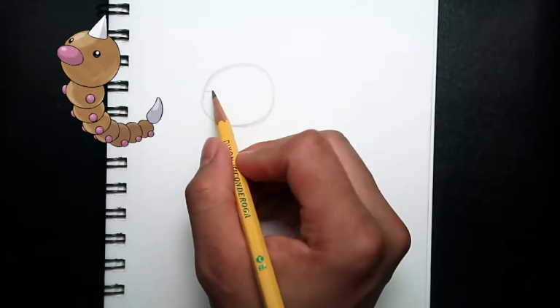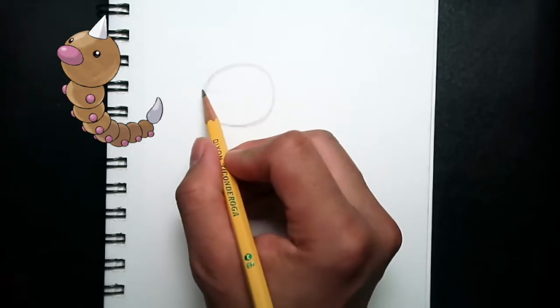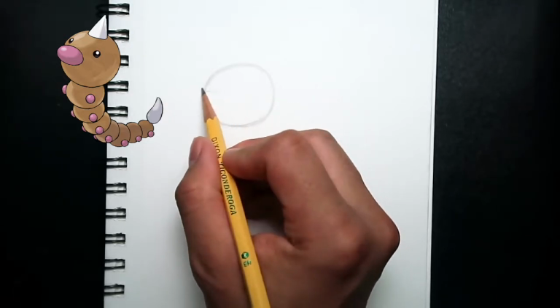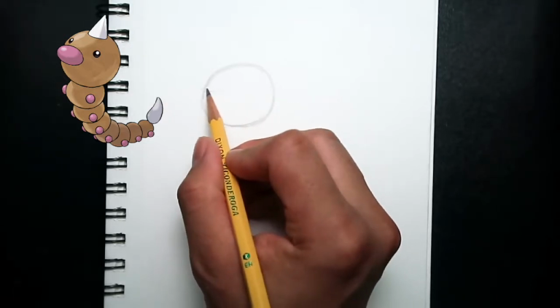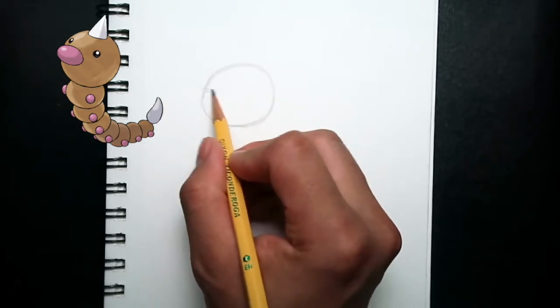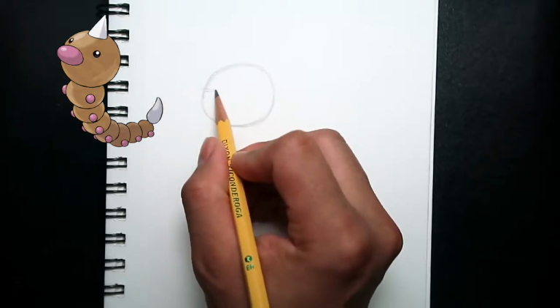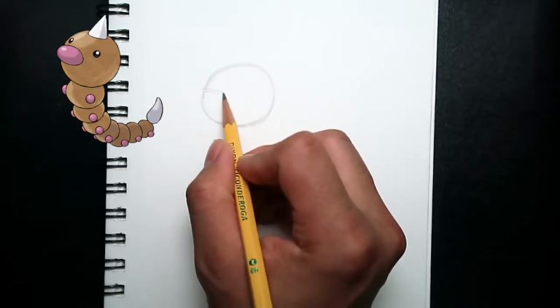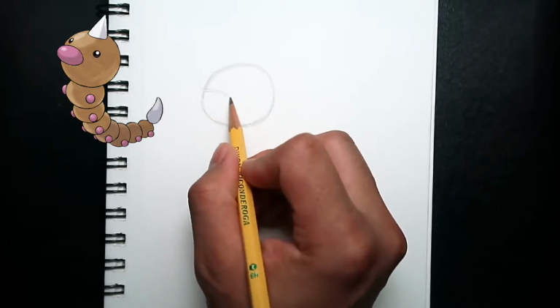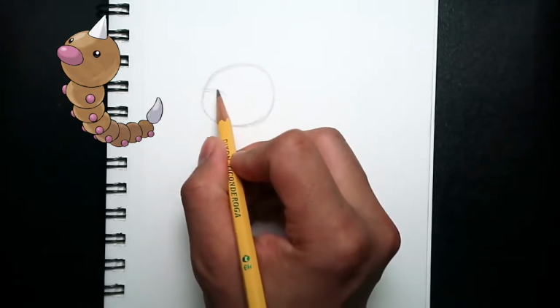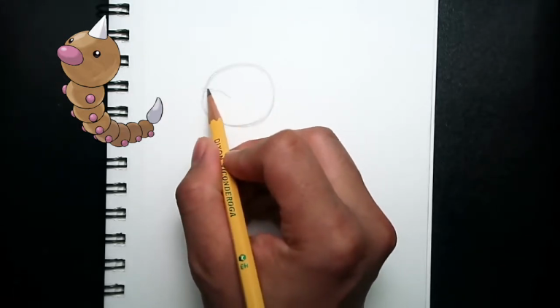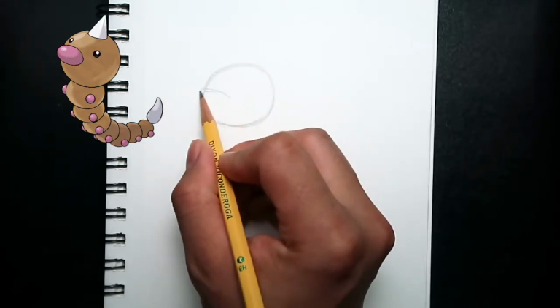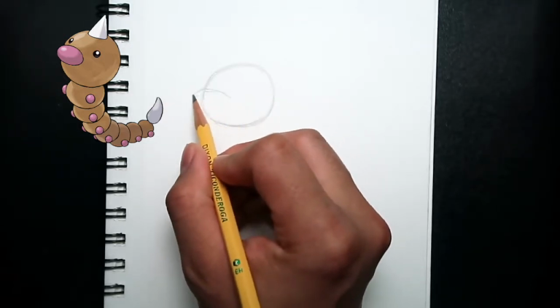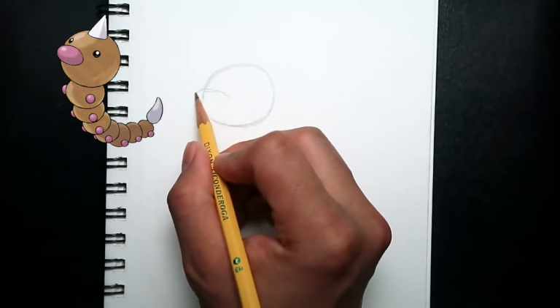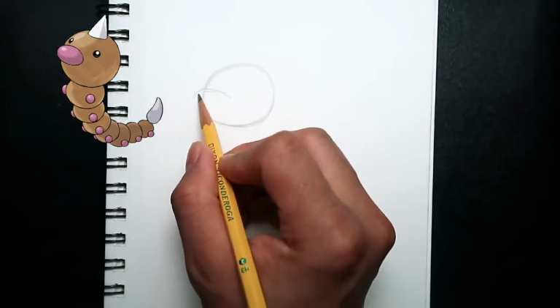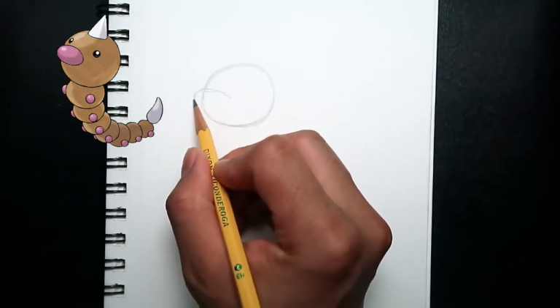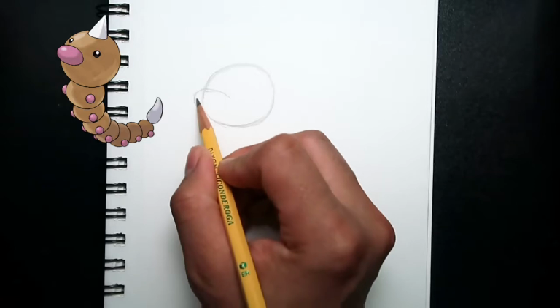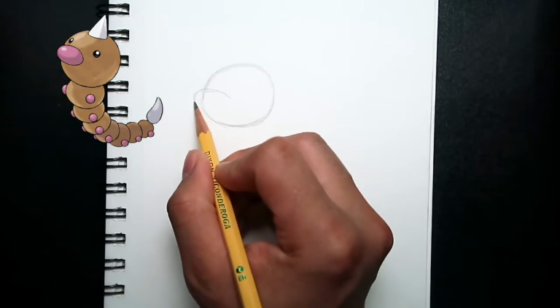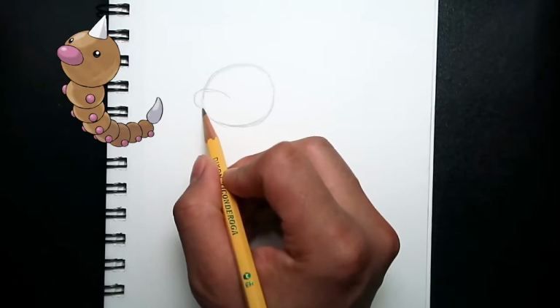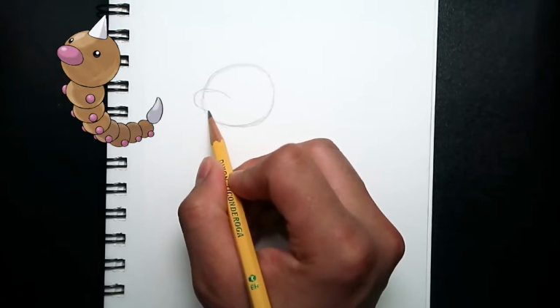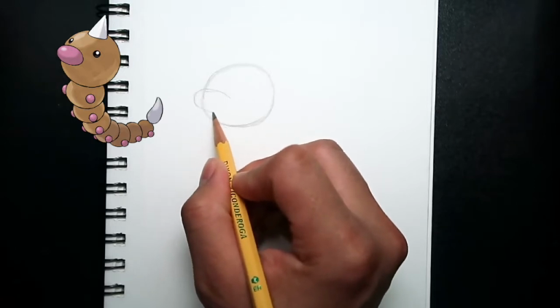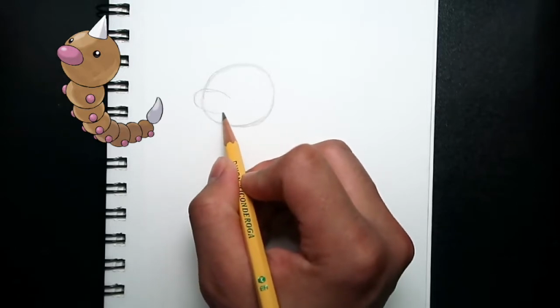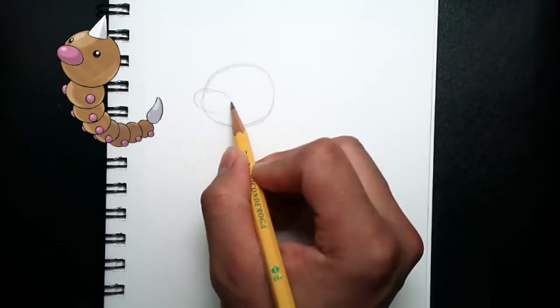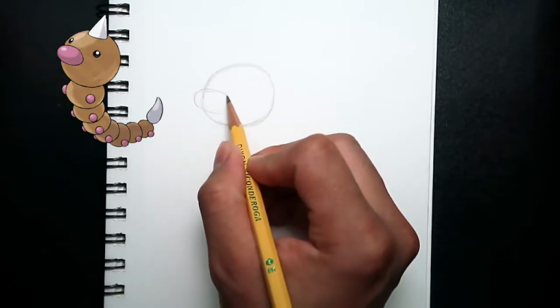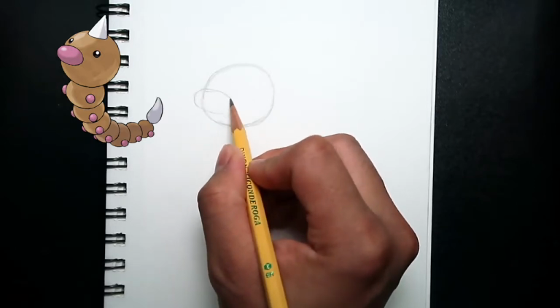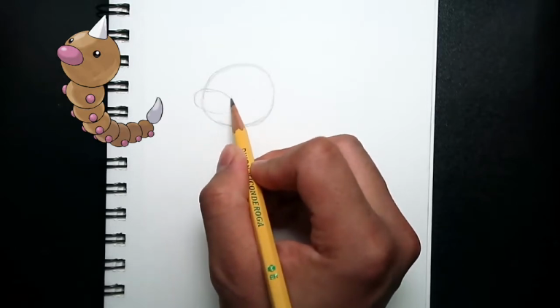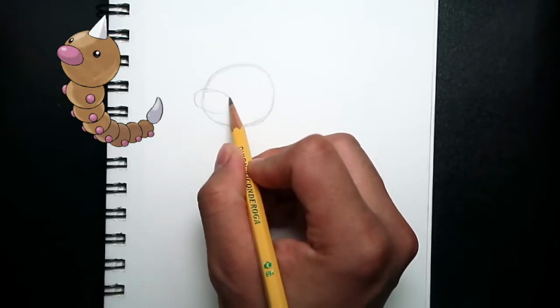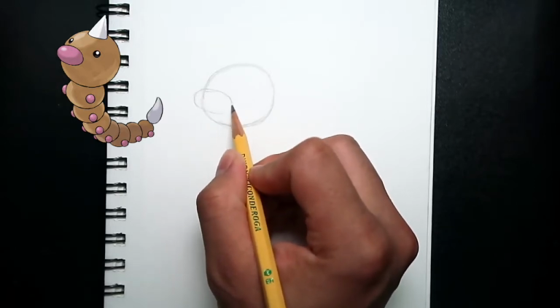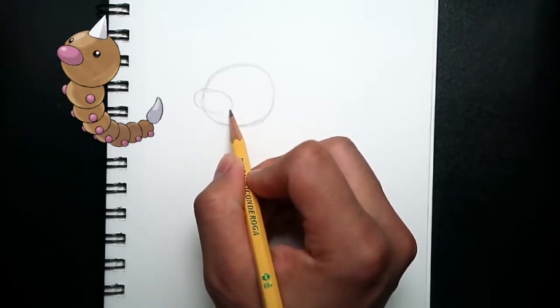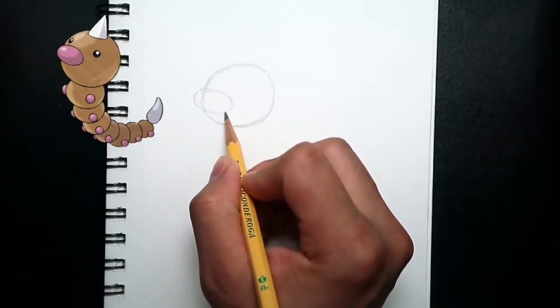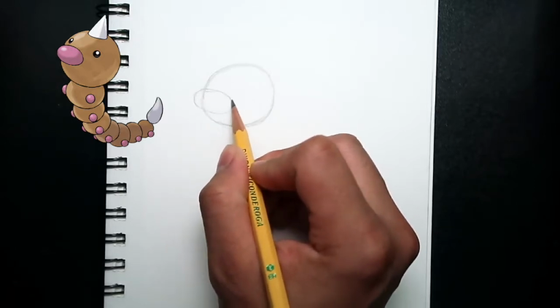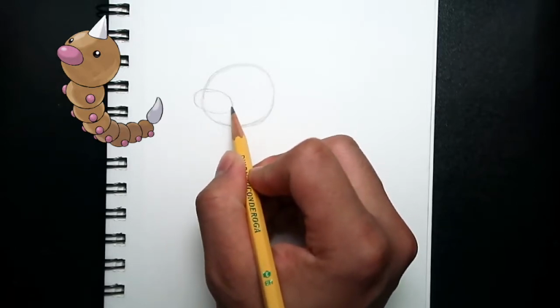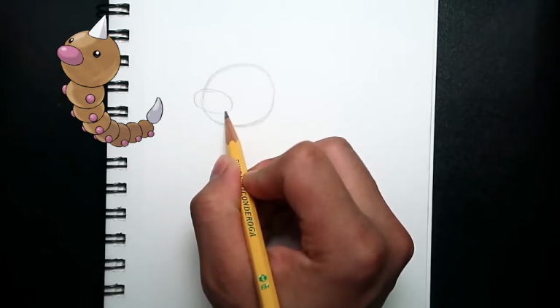At the middle of the head on the left side, I'll be drawing the nose. As you can see, I'm drawing an oval shape.